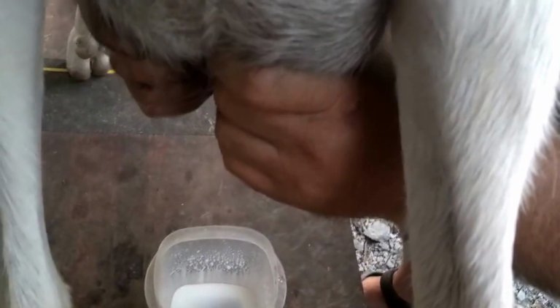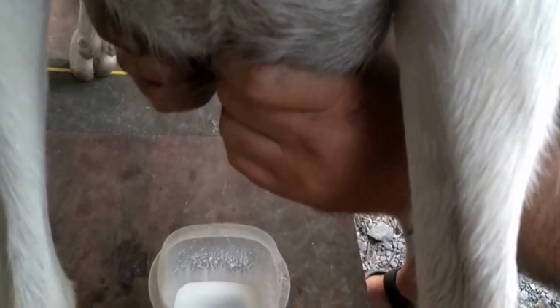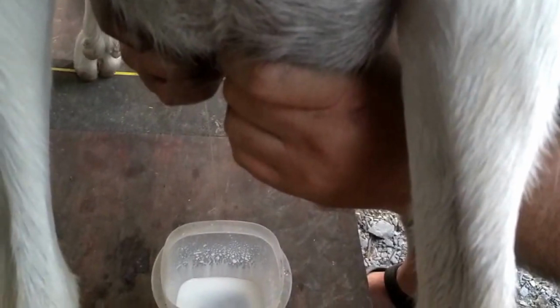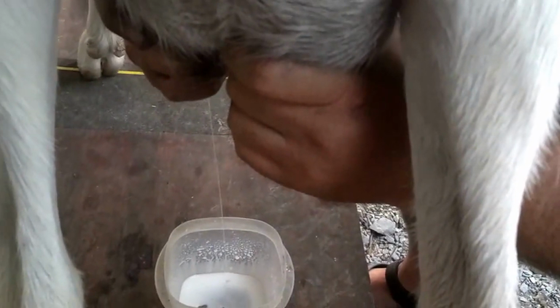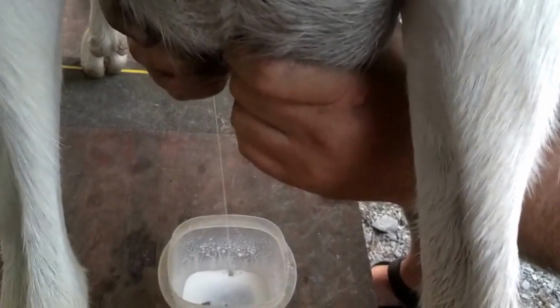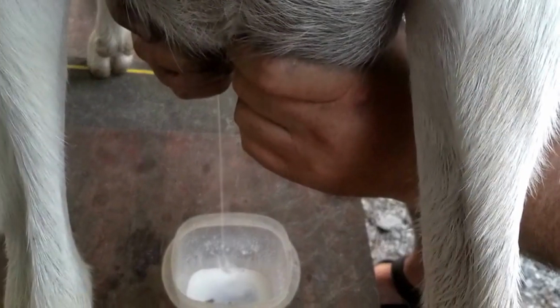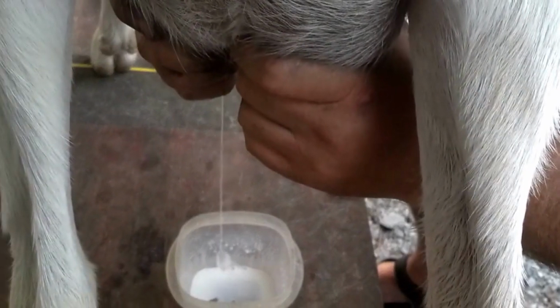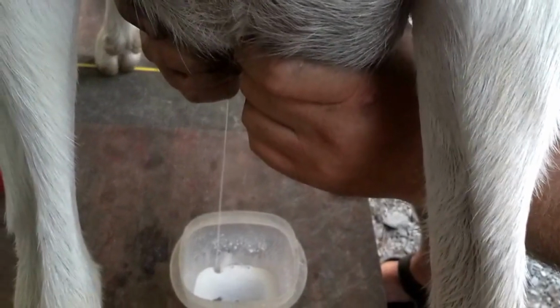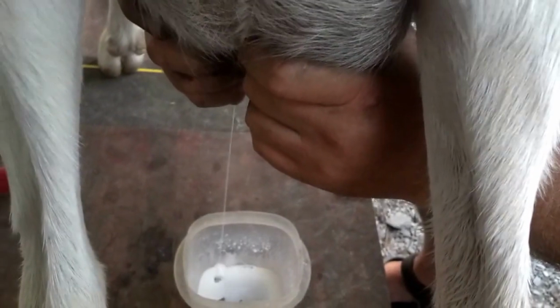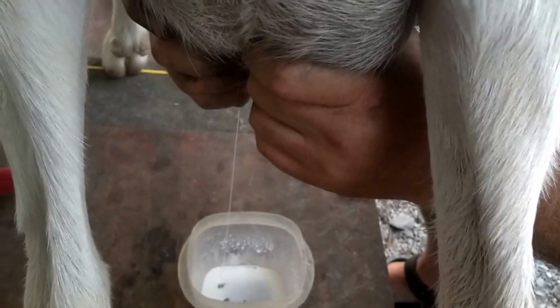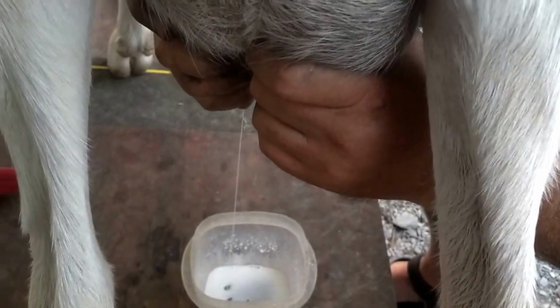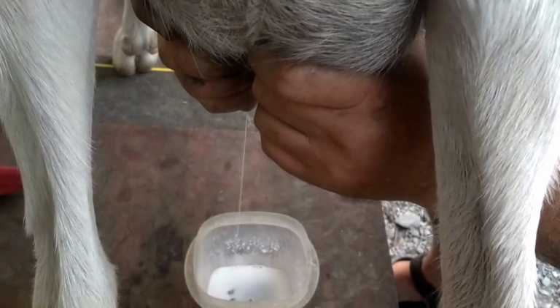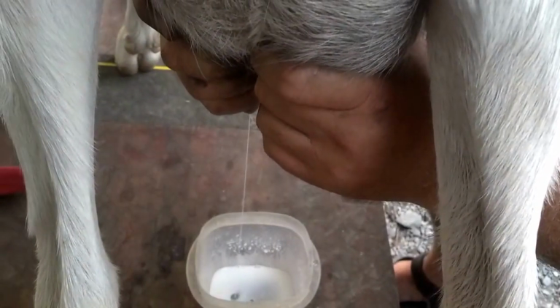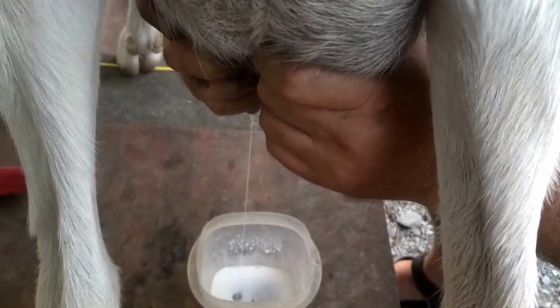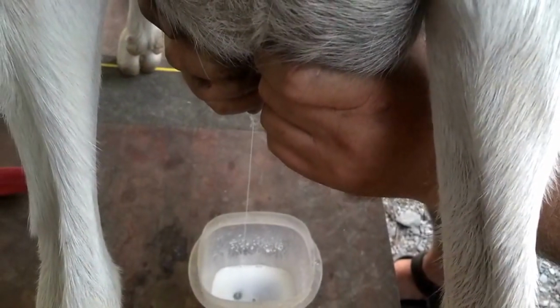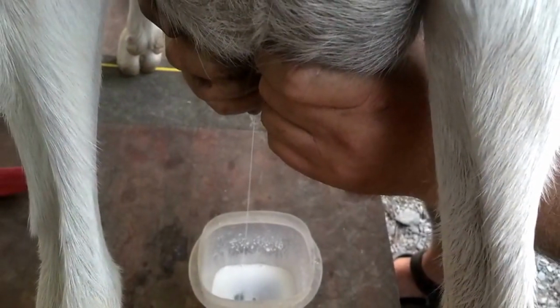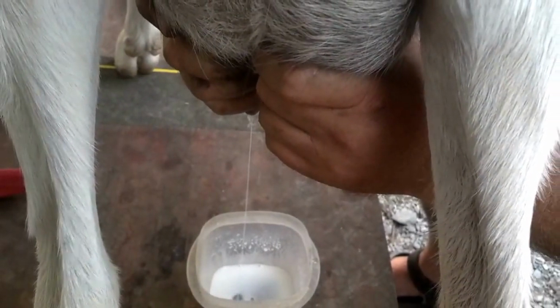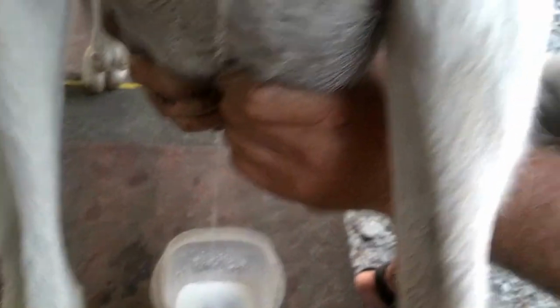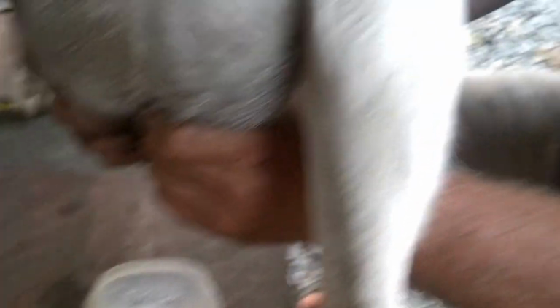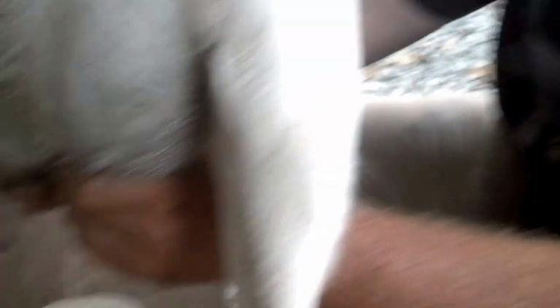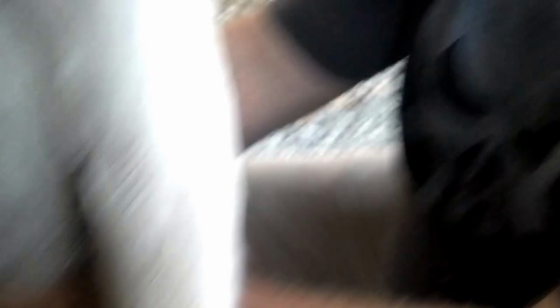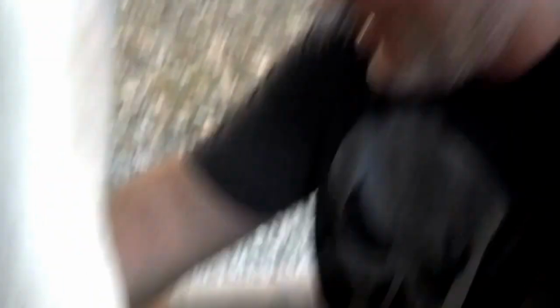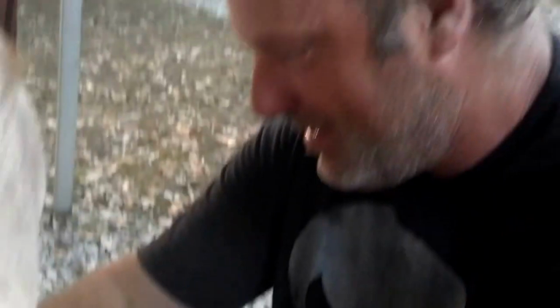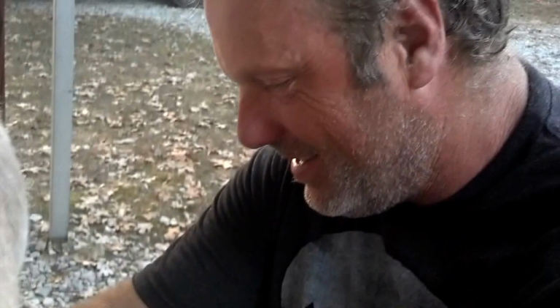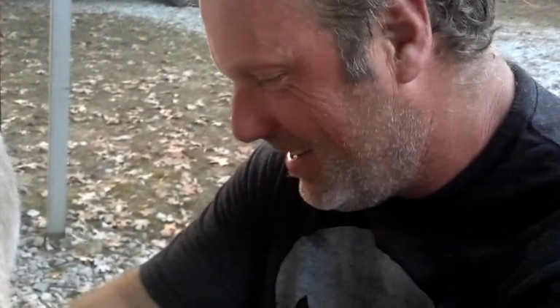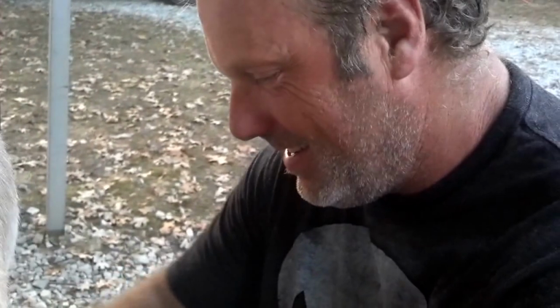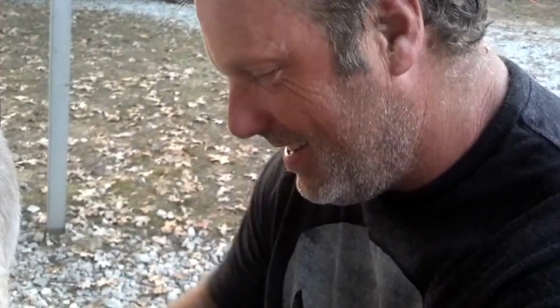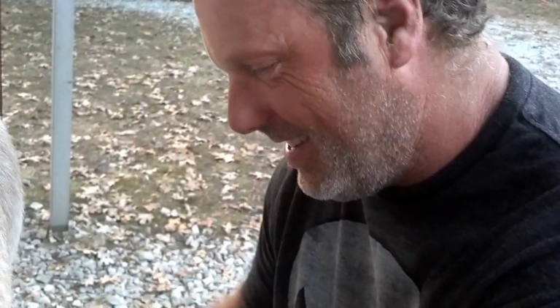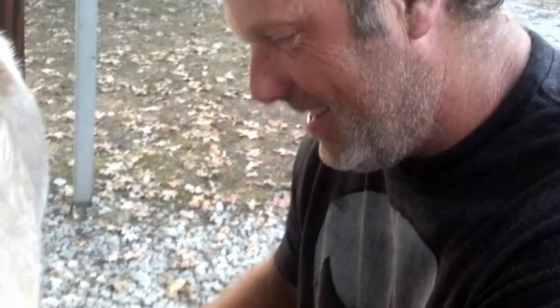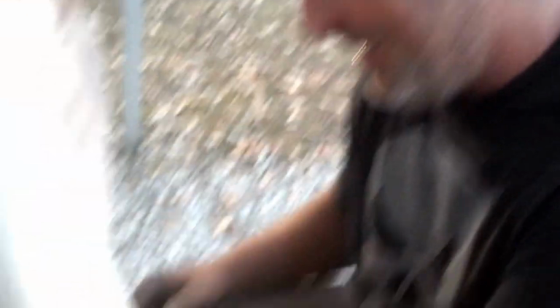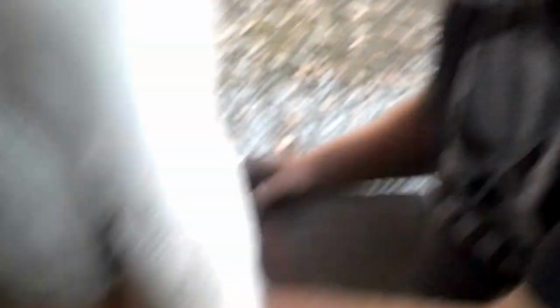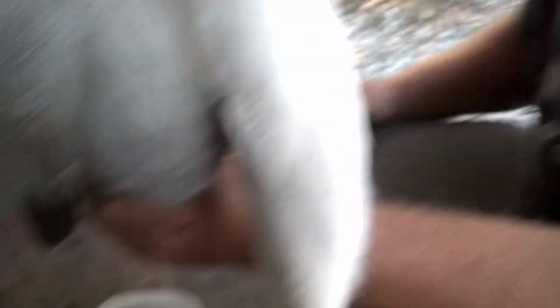Yes, you can. Look at that. There you go. All right, go Stephen!